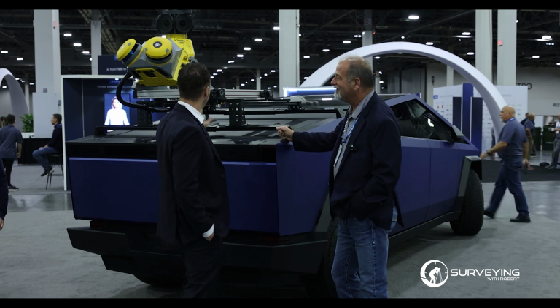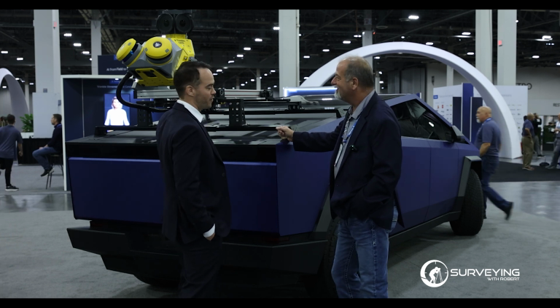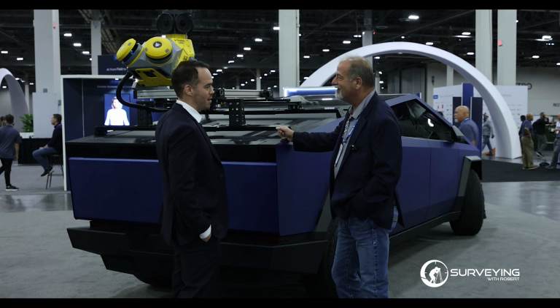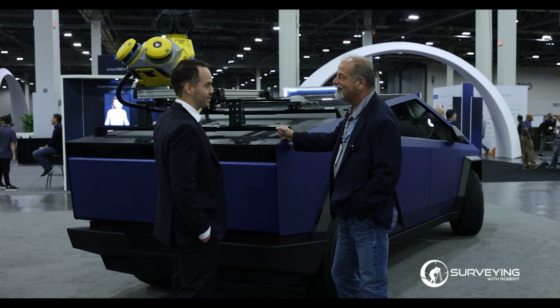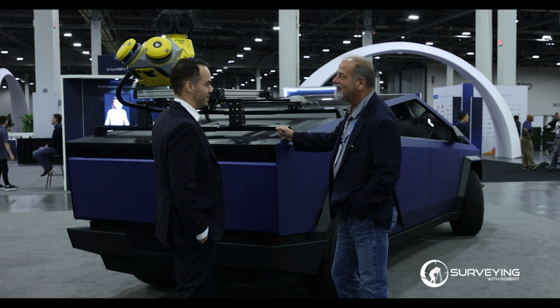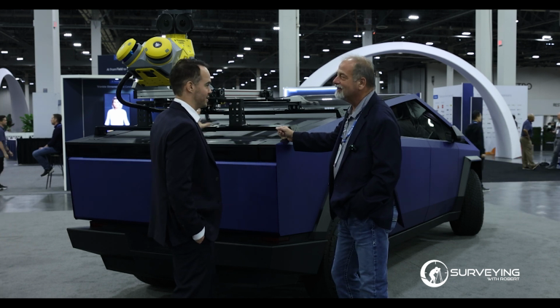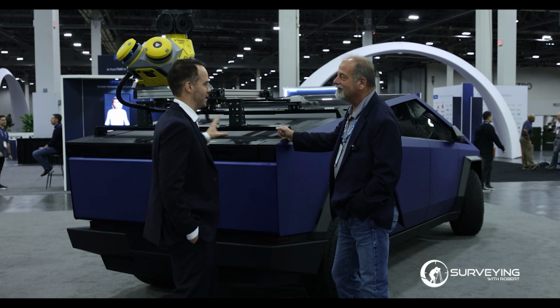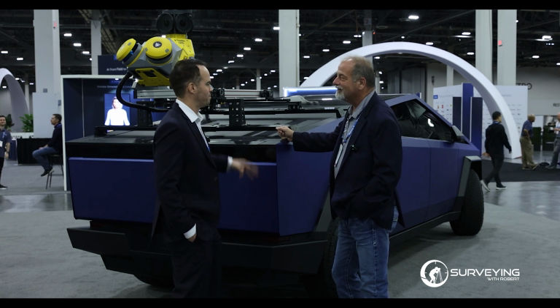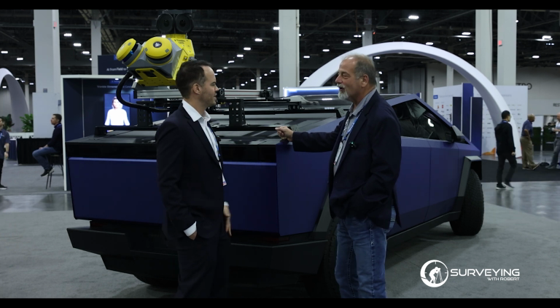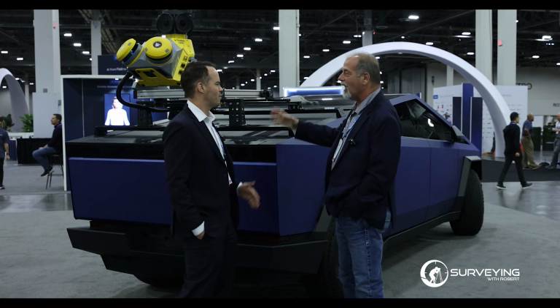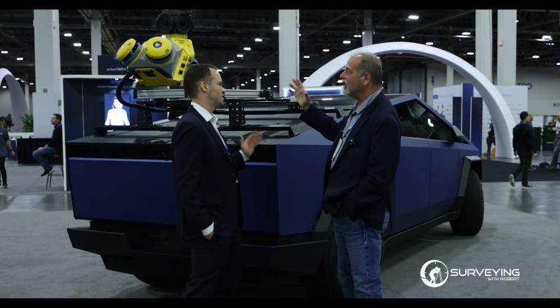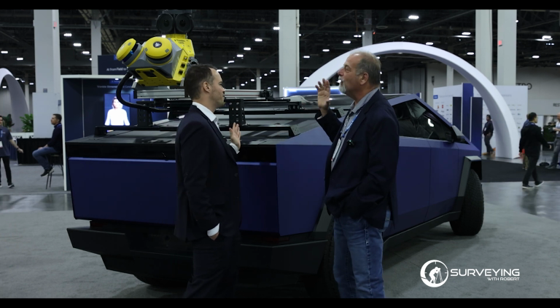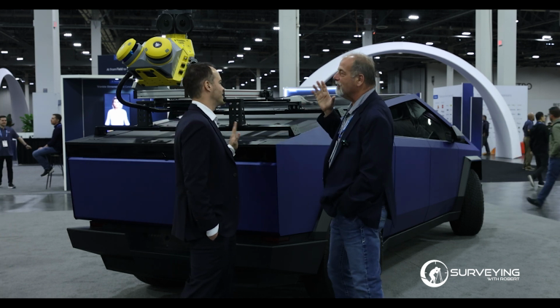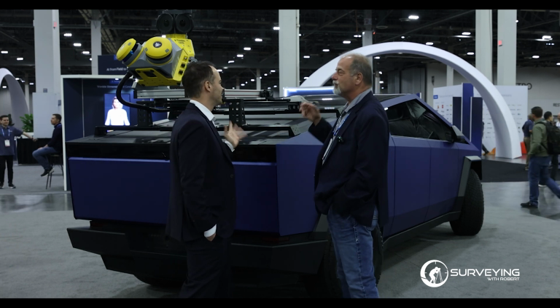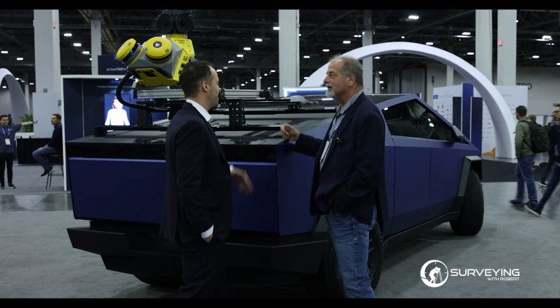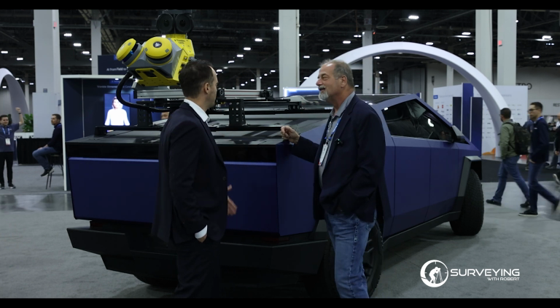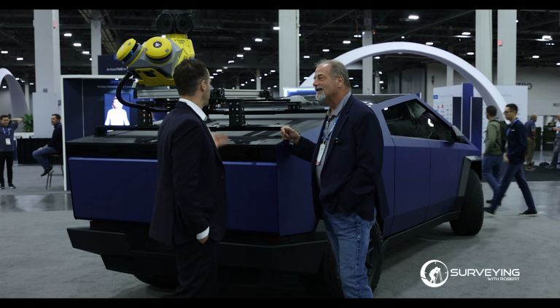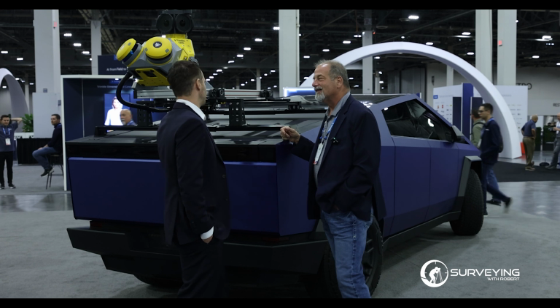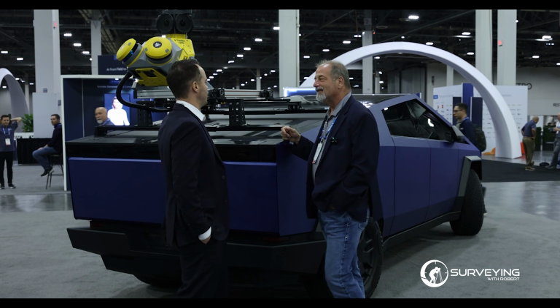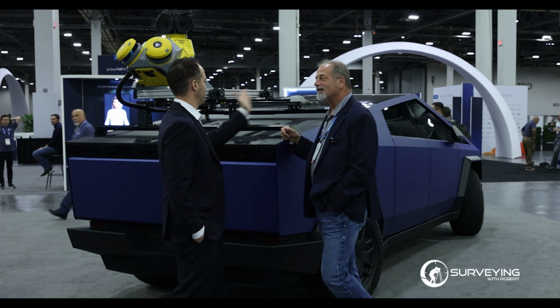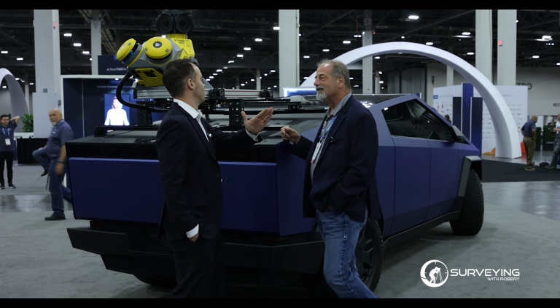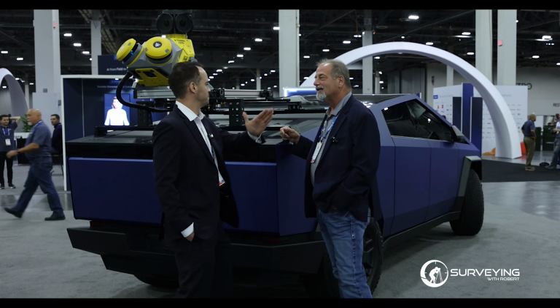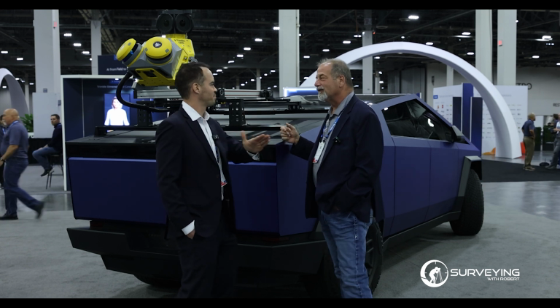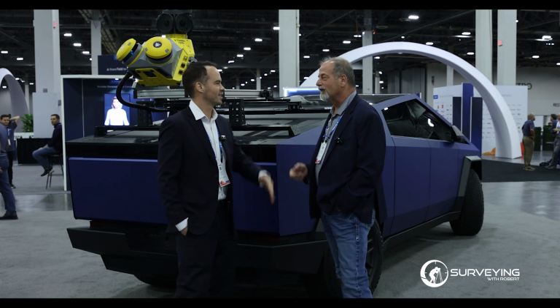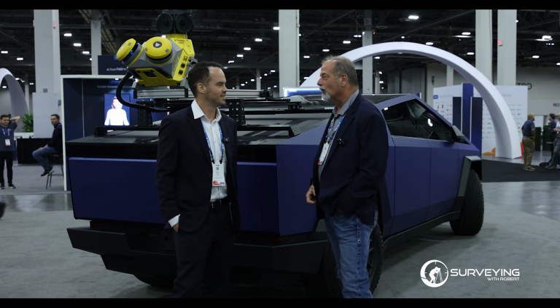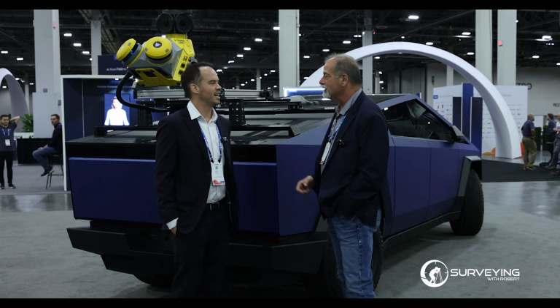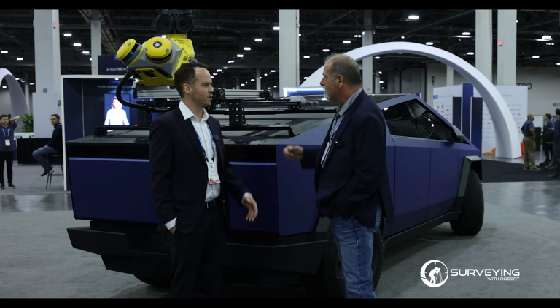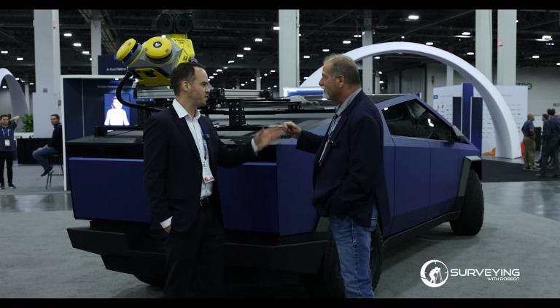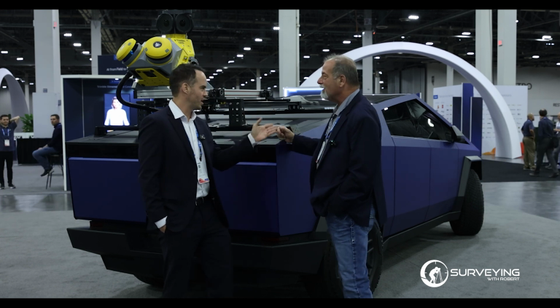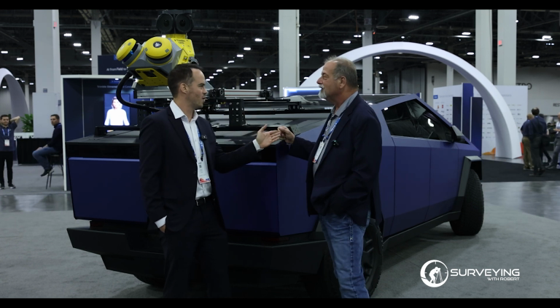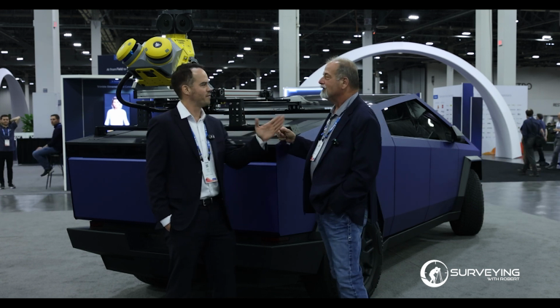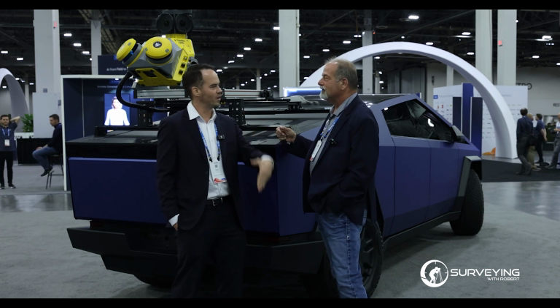For what the MX60 costs — we have three different MX60 systems now, ranging roughly from $250,000 to $400,000, with $250K on the low end and $400K on the high end.